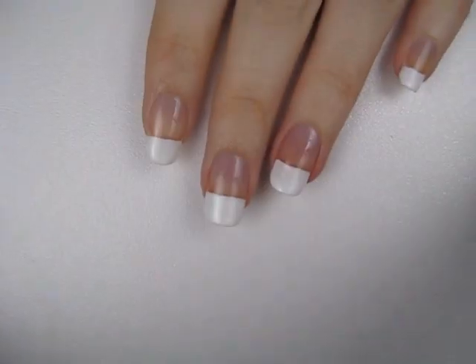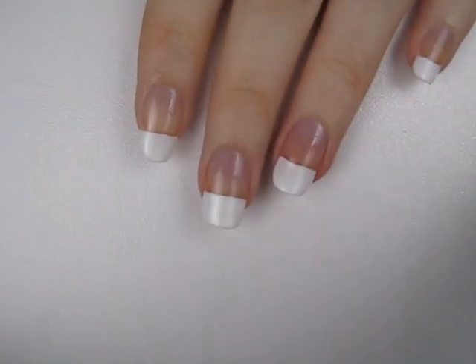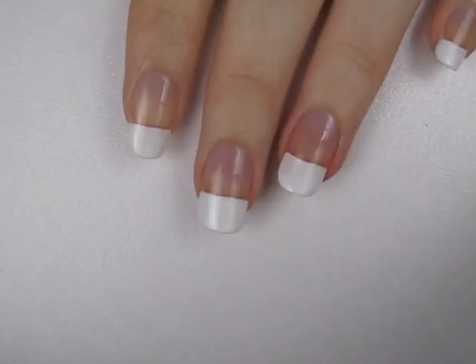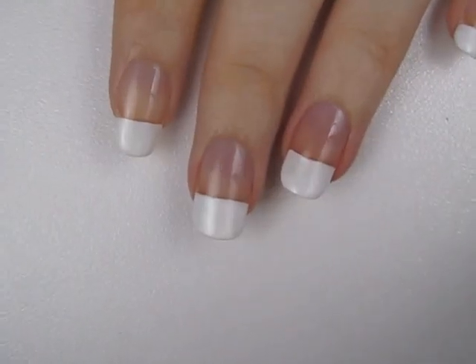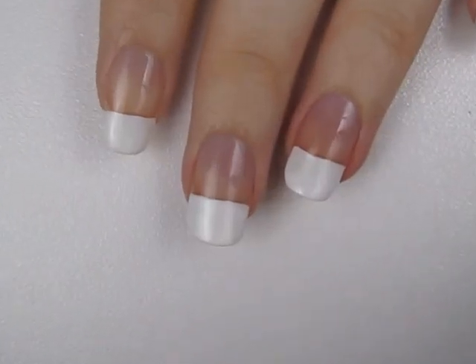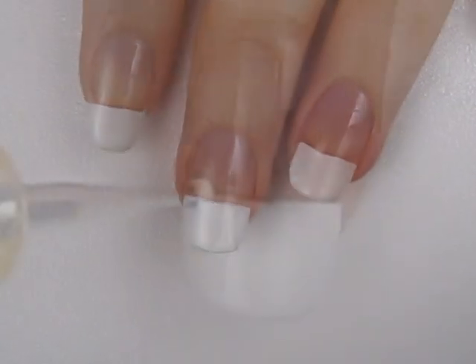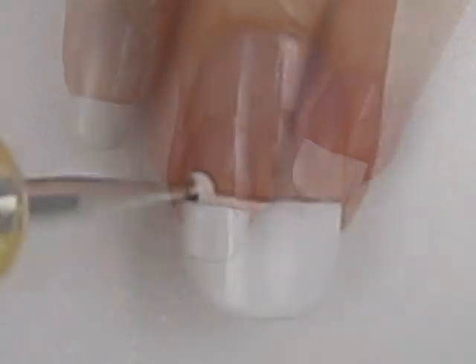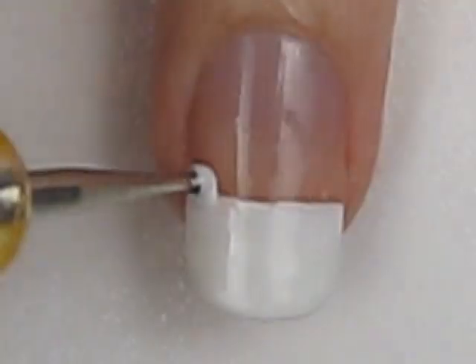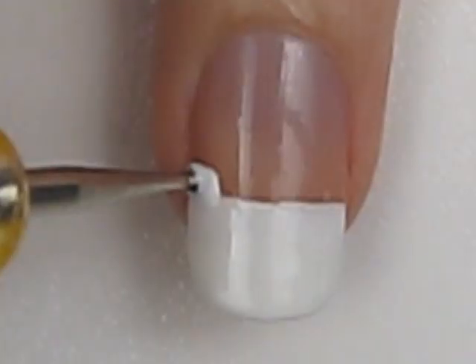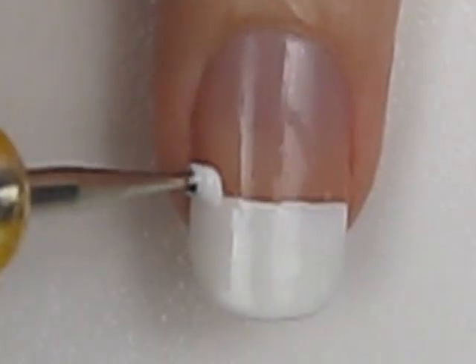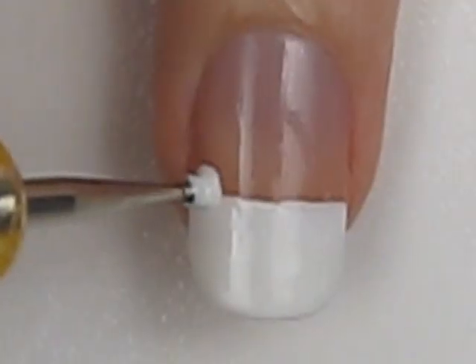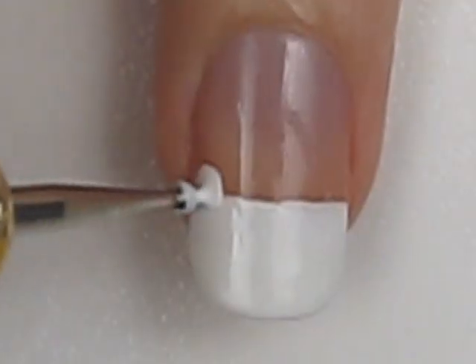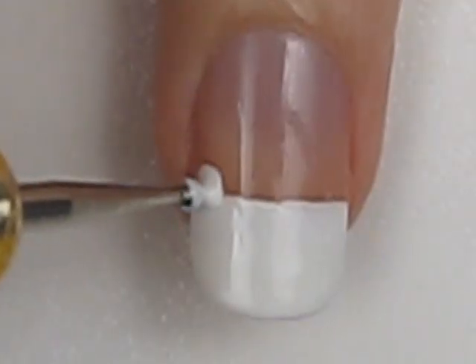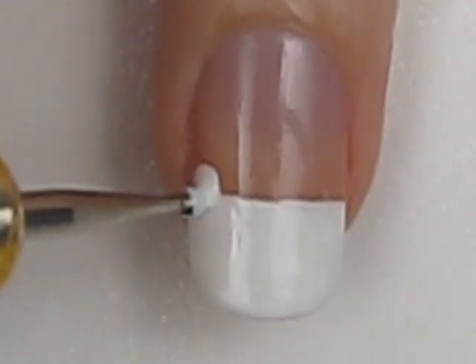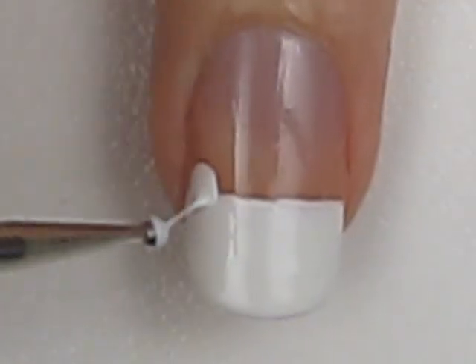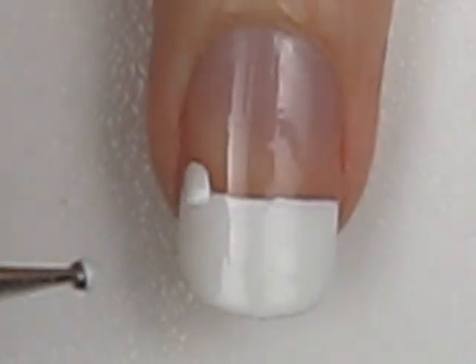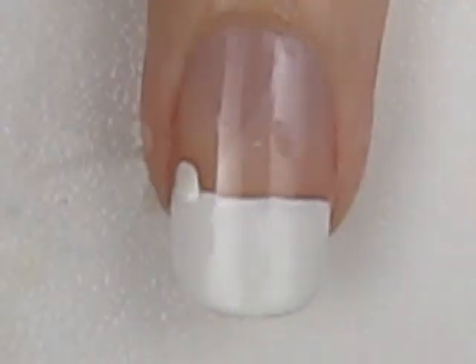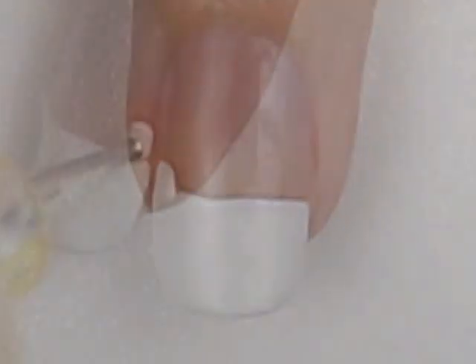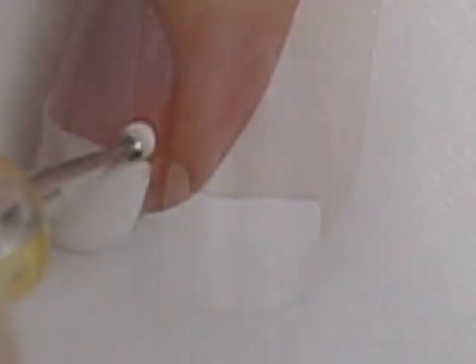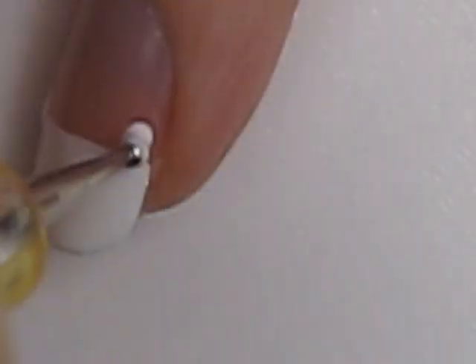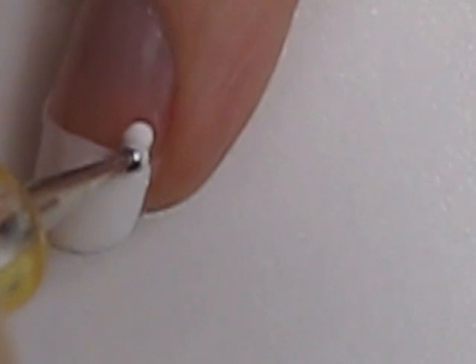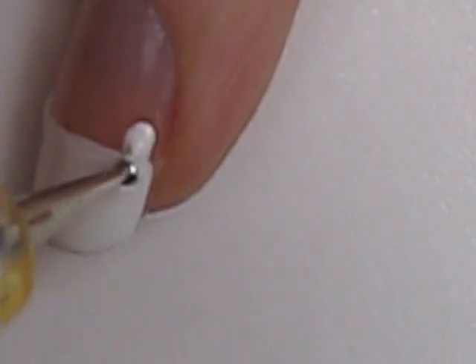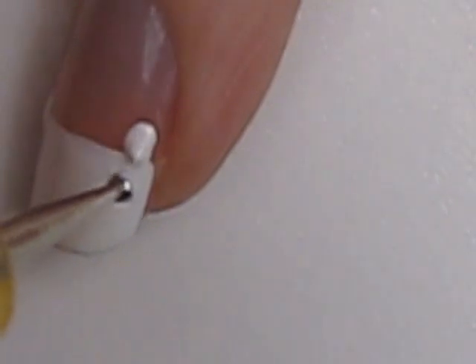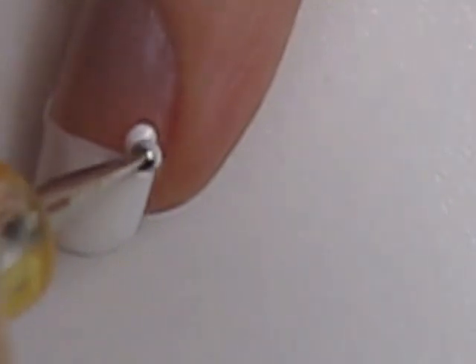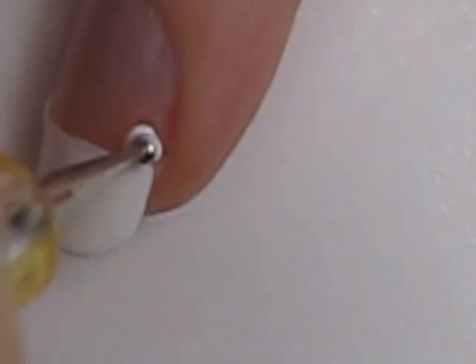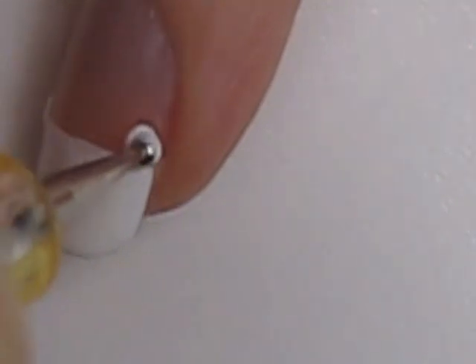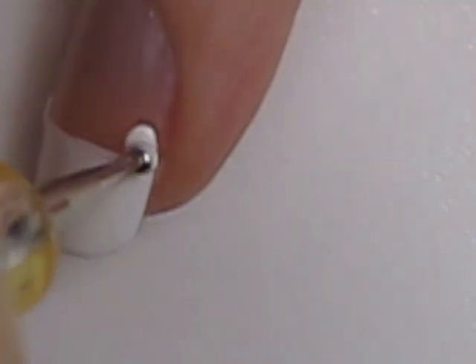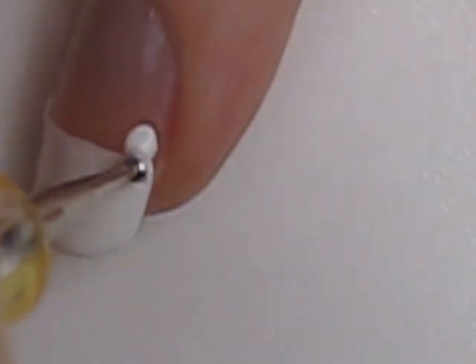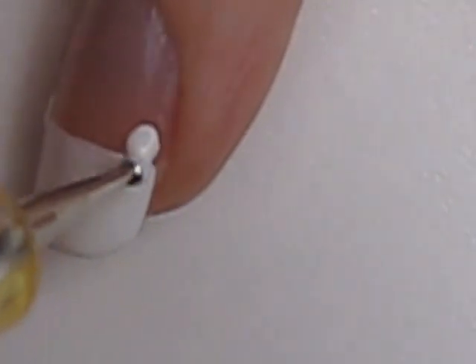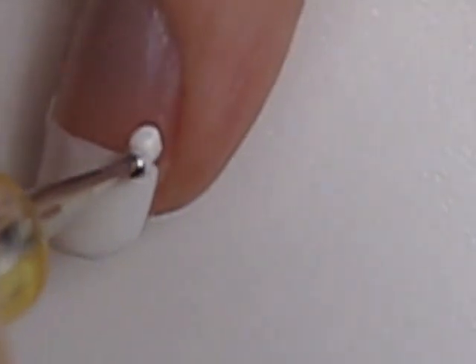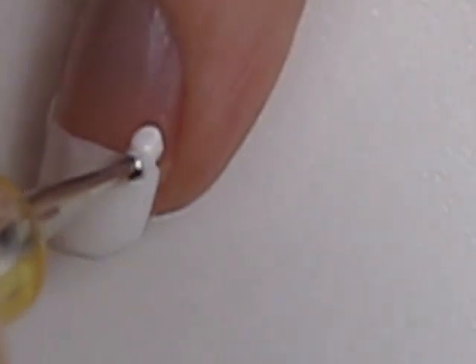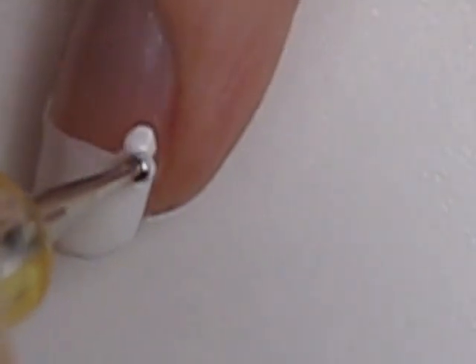Start off with a regular French manicure. Next, use a dotting tool or a toothpick to add two small white circles to your middle finger.